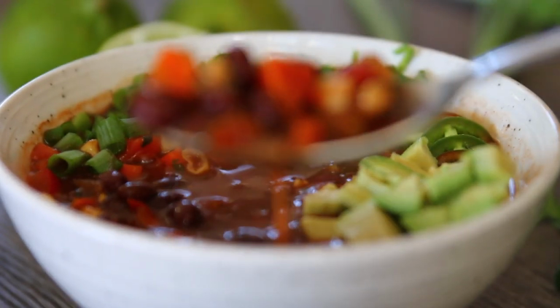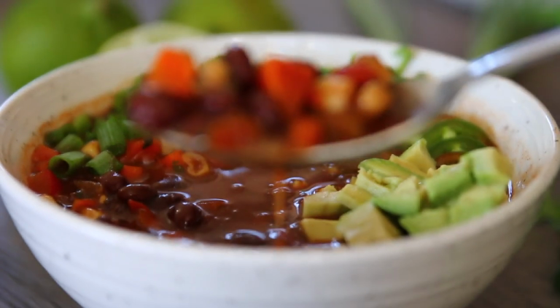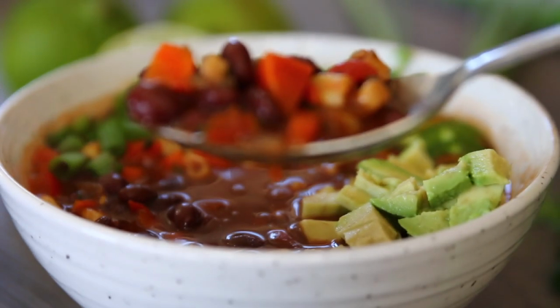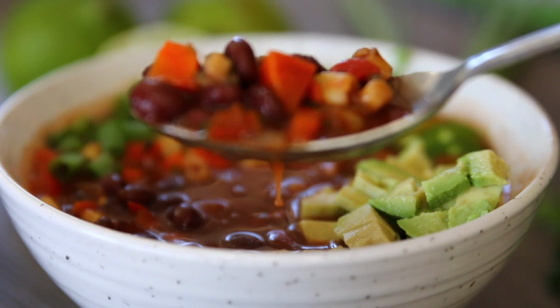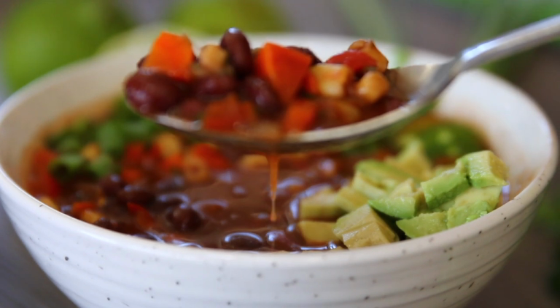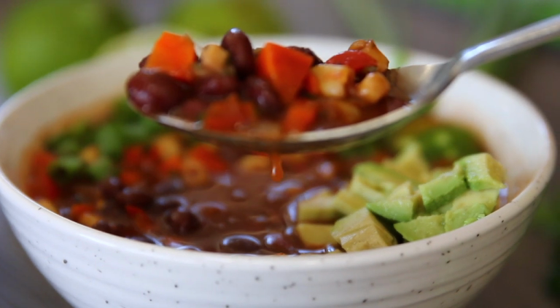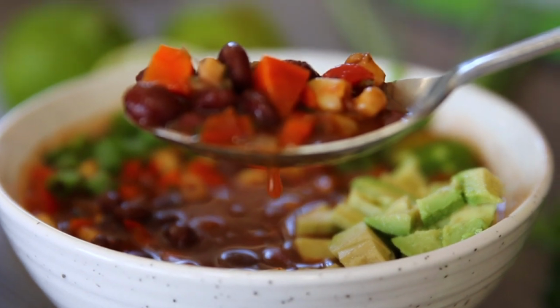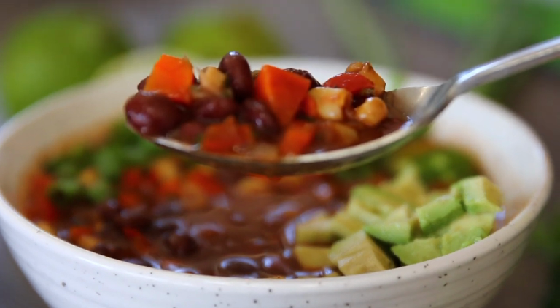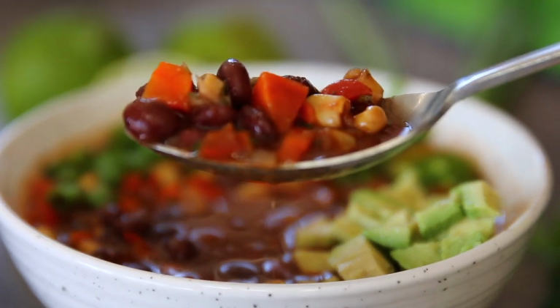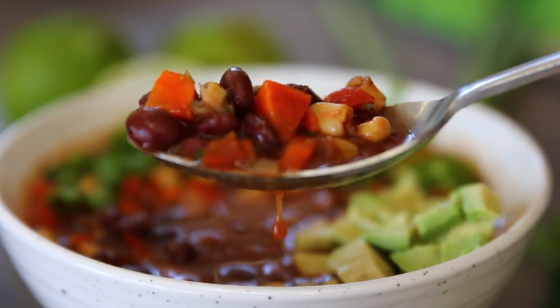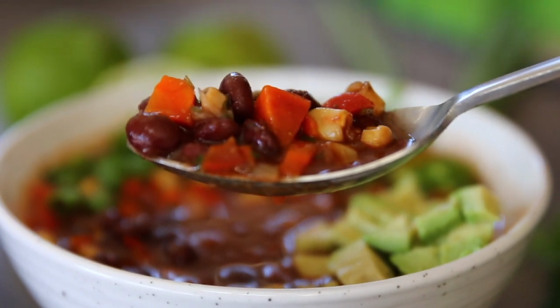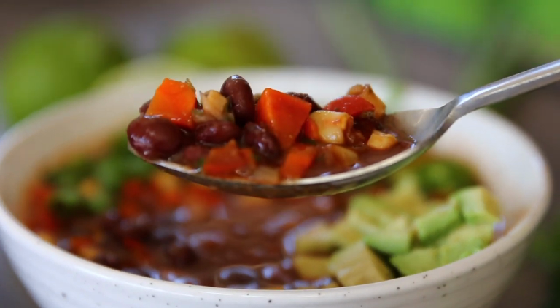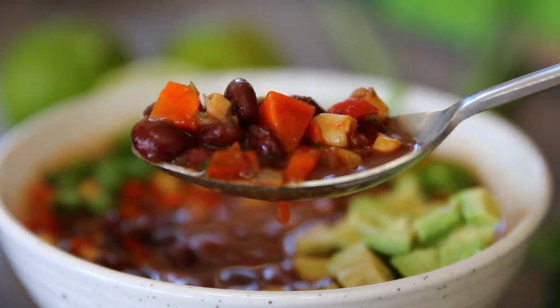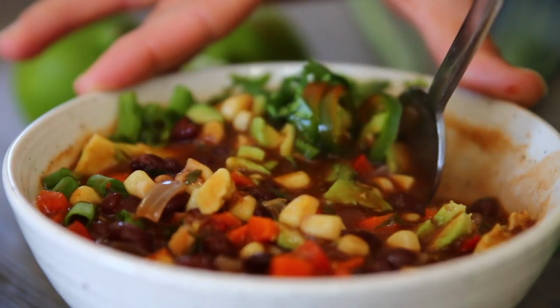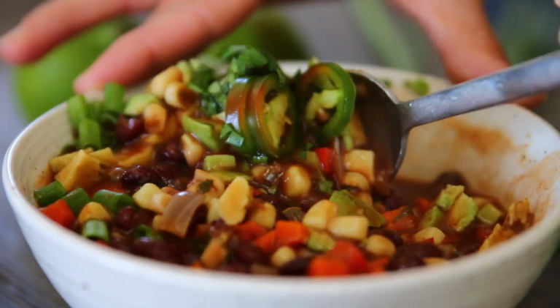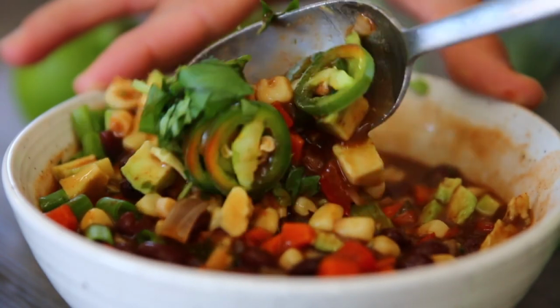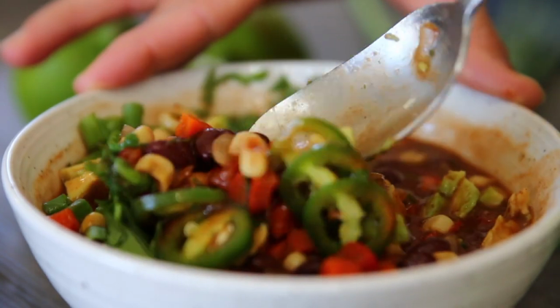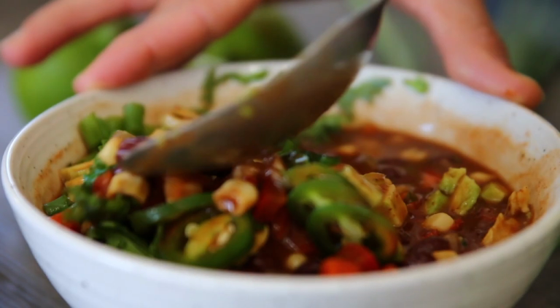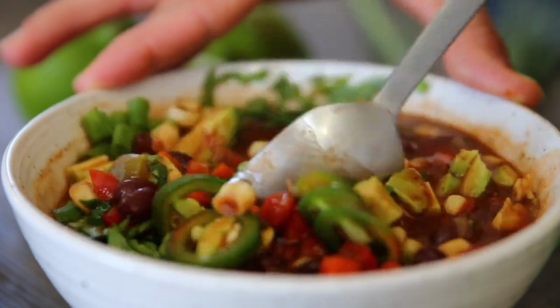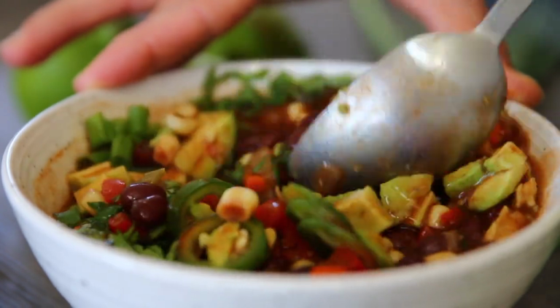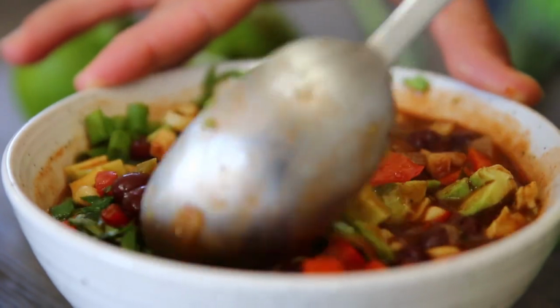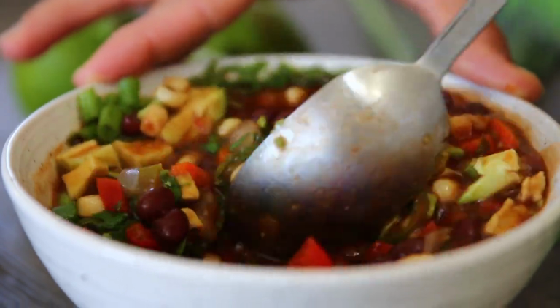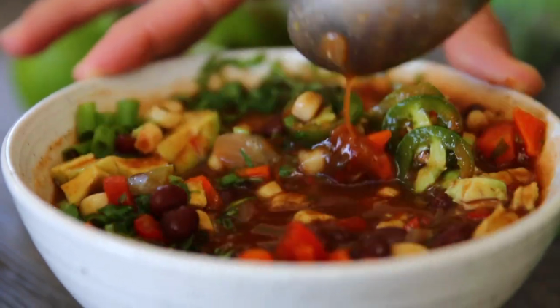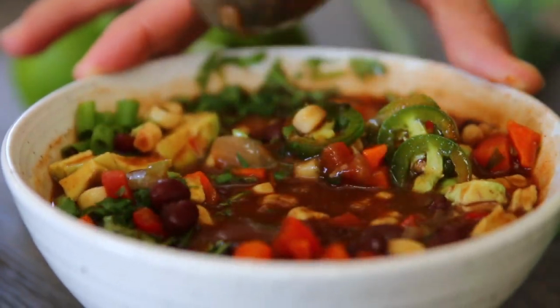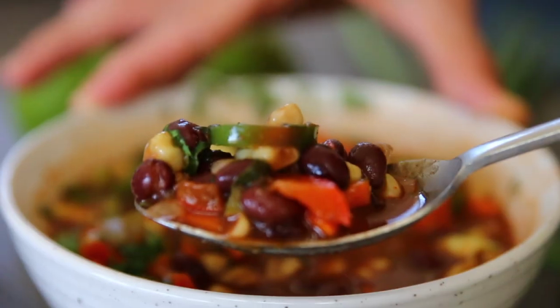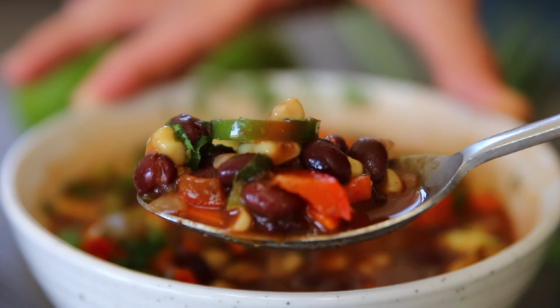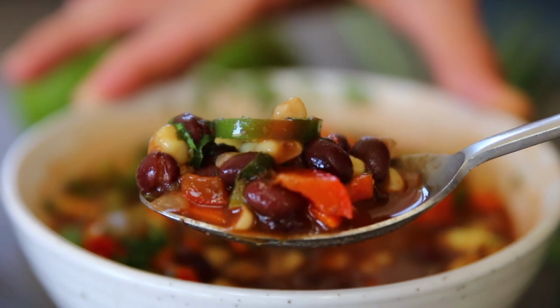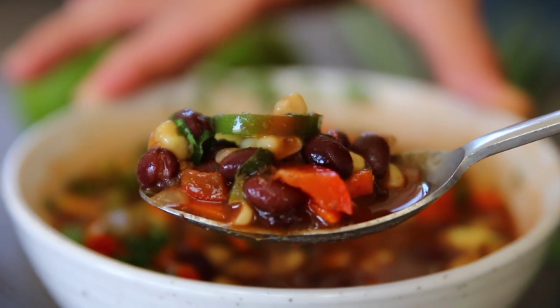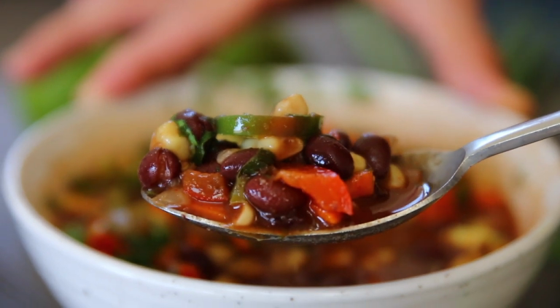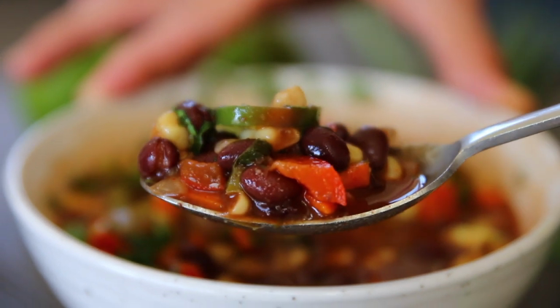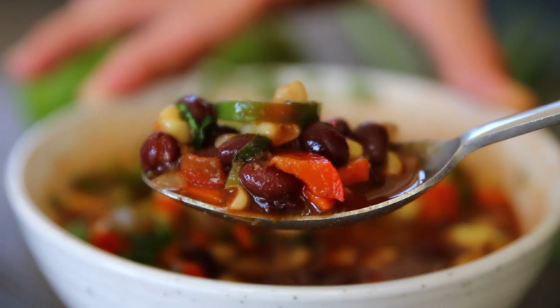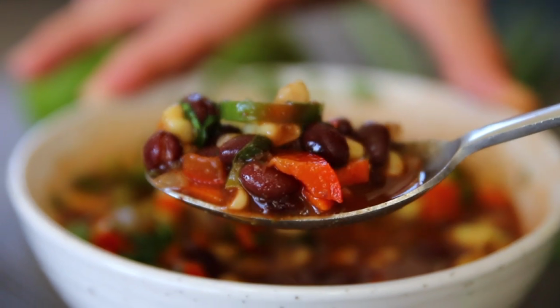Of course, you can top this with whatever you choose, but what I really enjoyed was some fresh green onions, a little bit of avocado, and jalapeño.